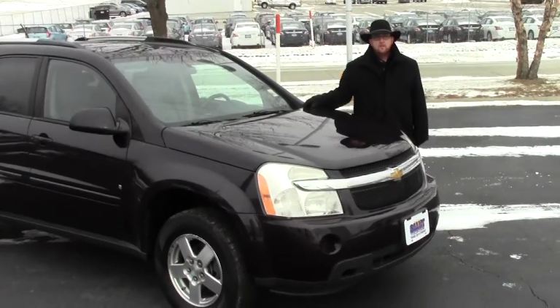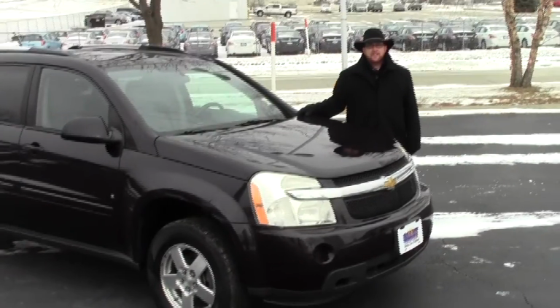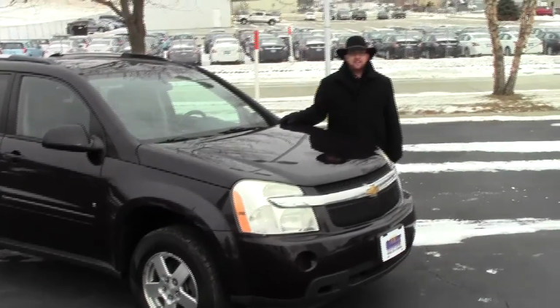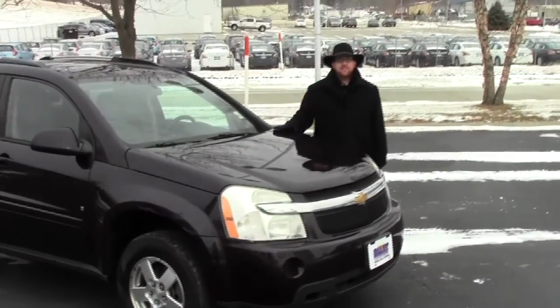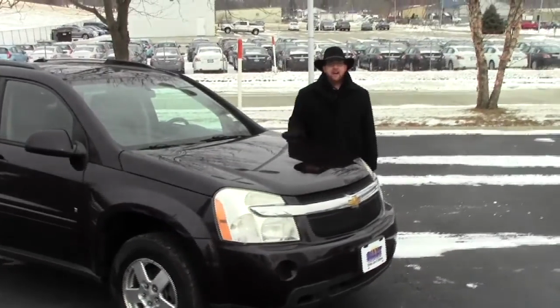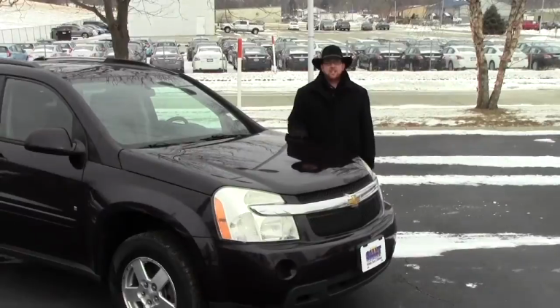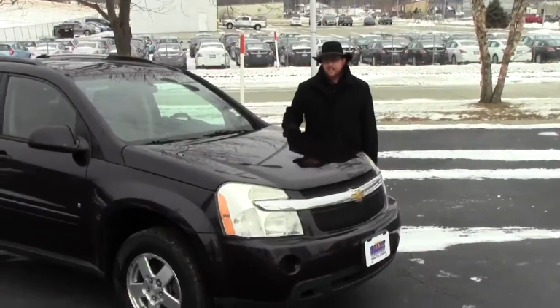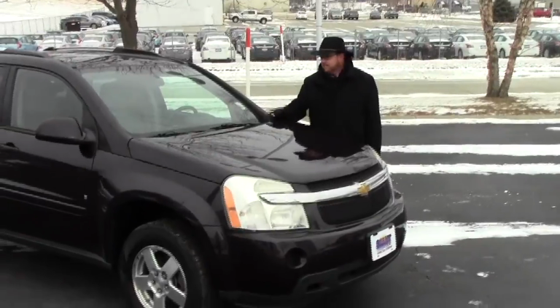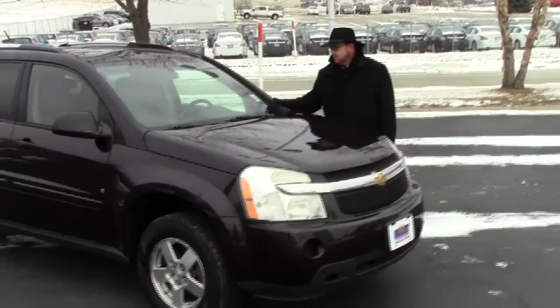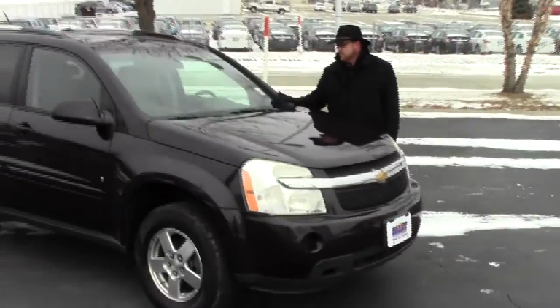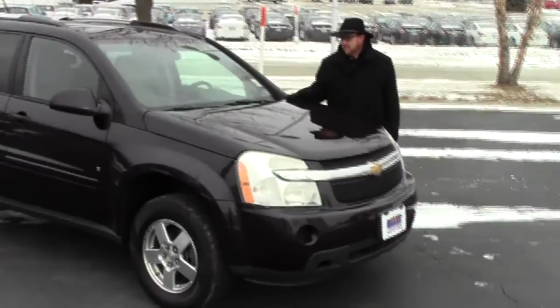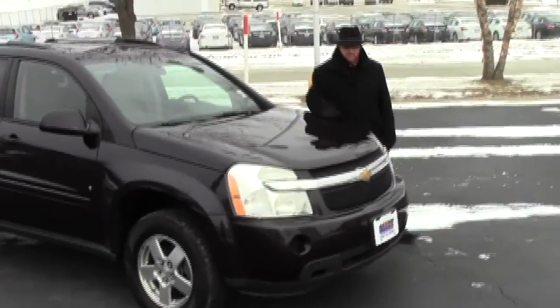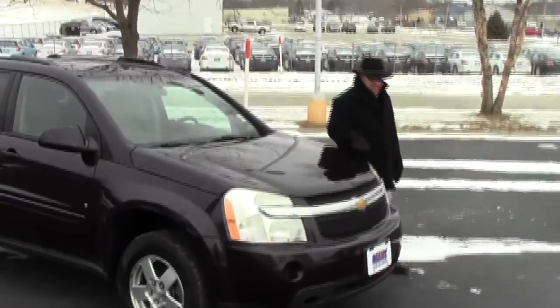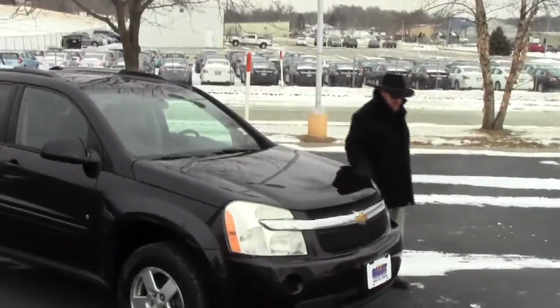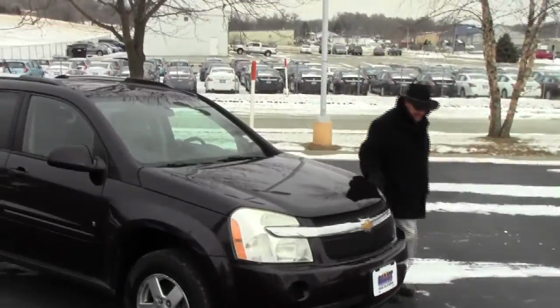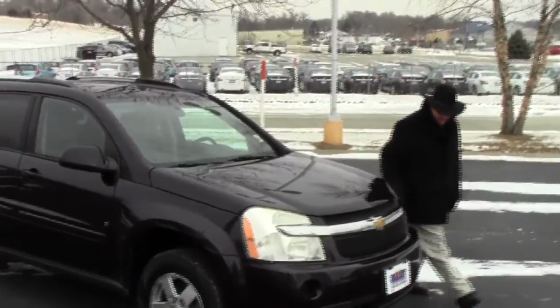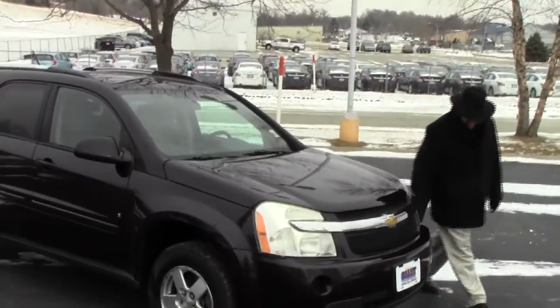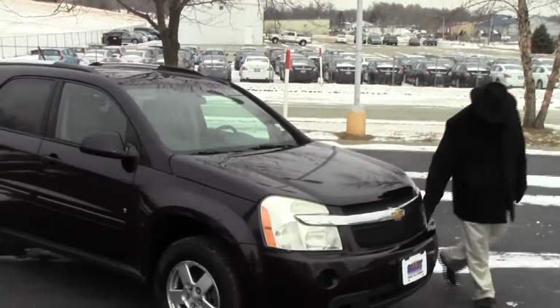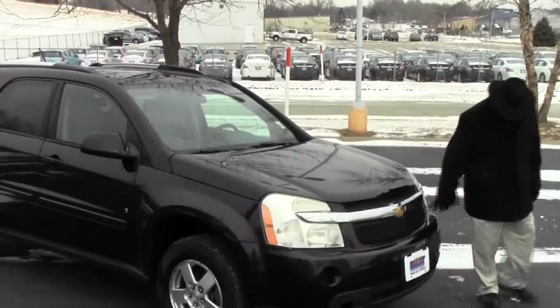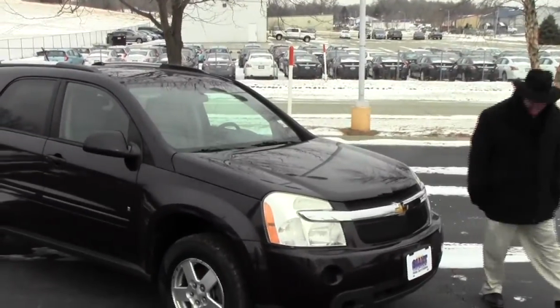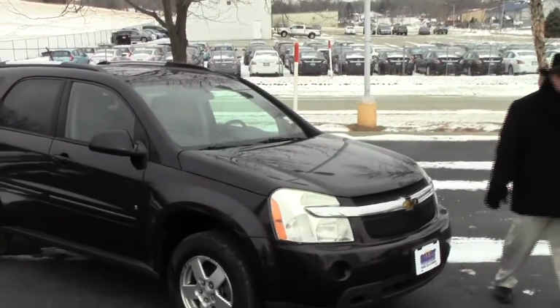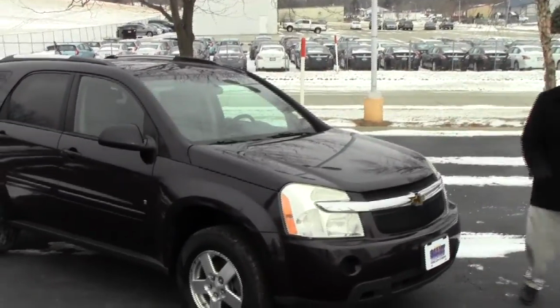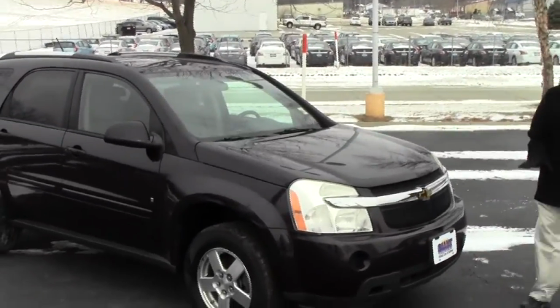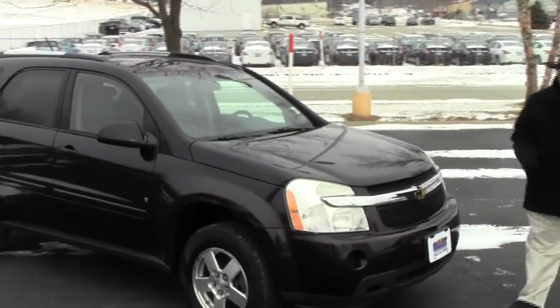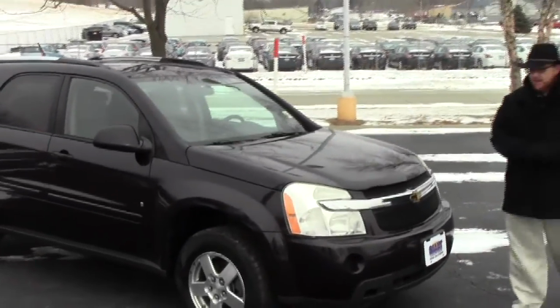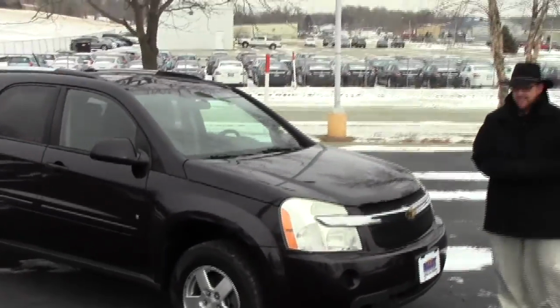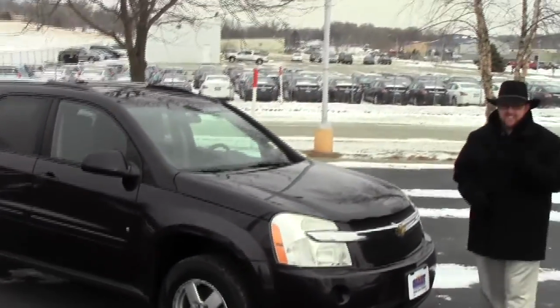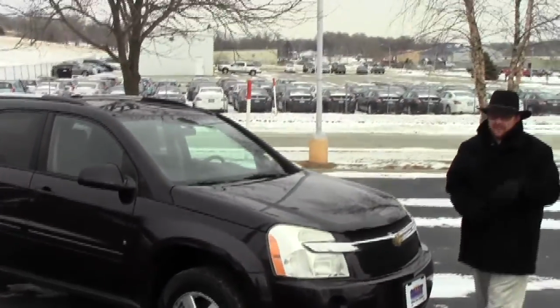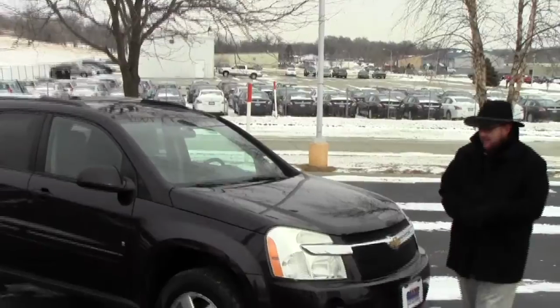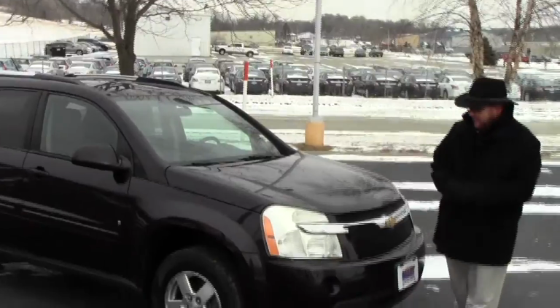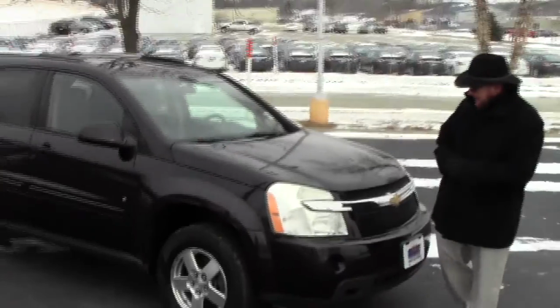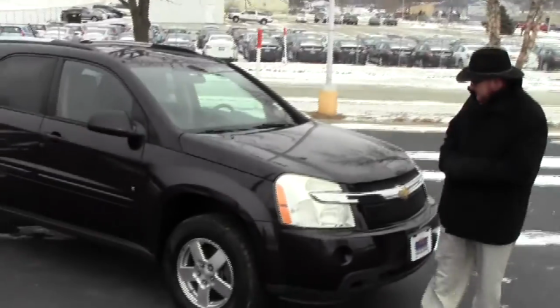Brian Kelly here for the Honda Giant, here to show you this 2007 Chevy Equinox LT. Just came in on trade, only has 75,000 miles.